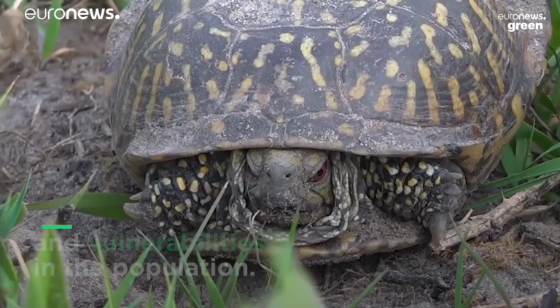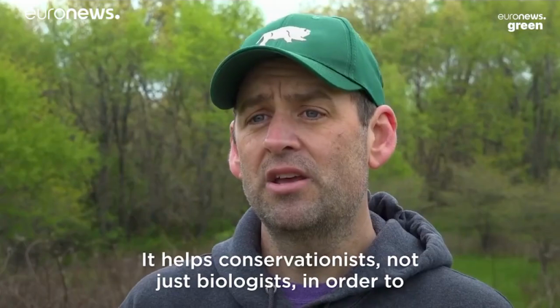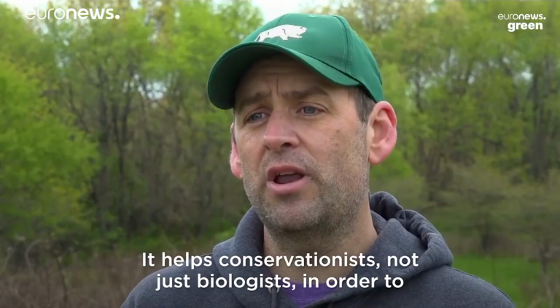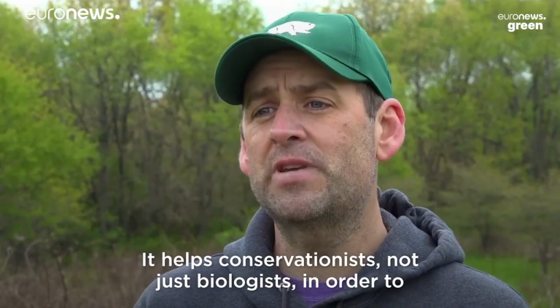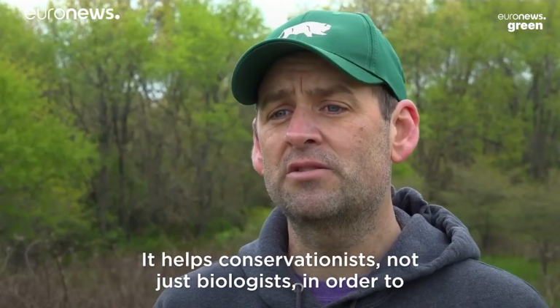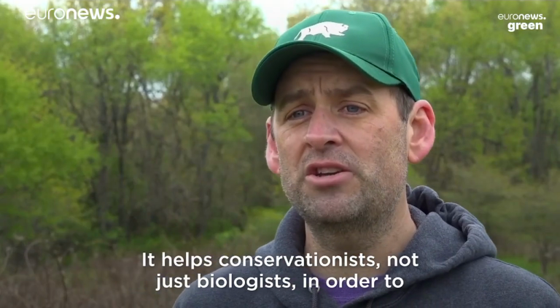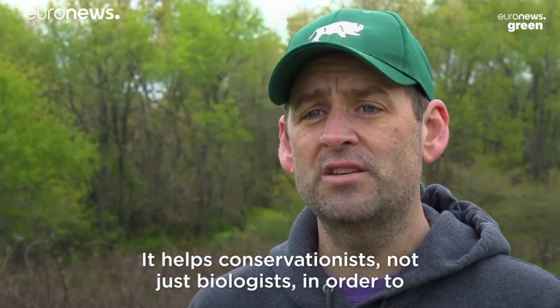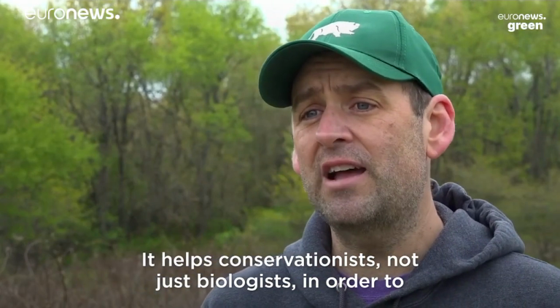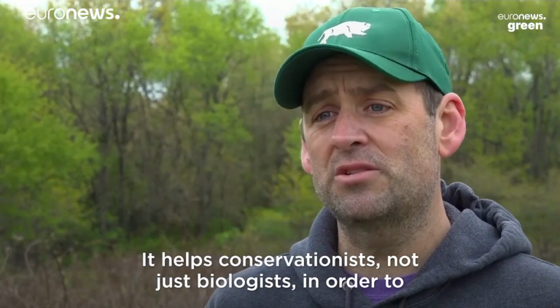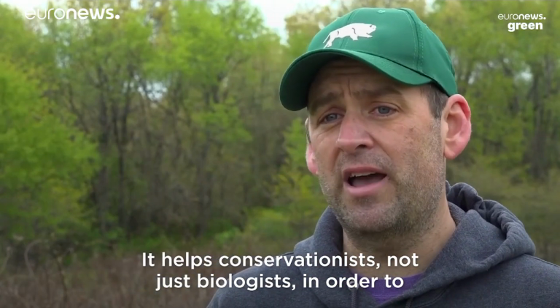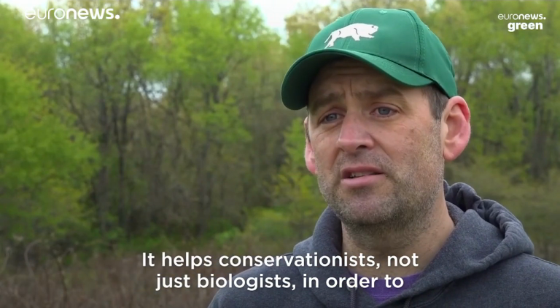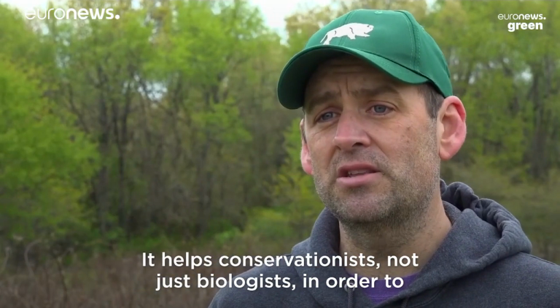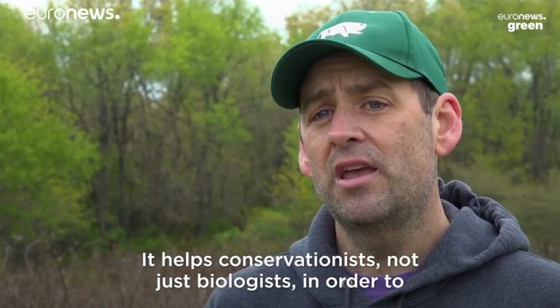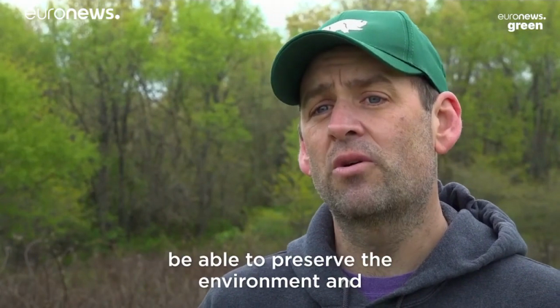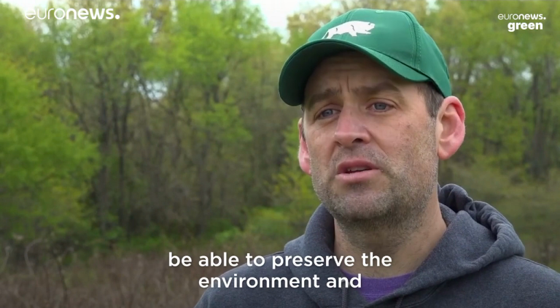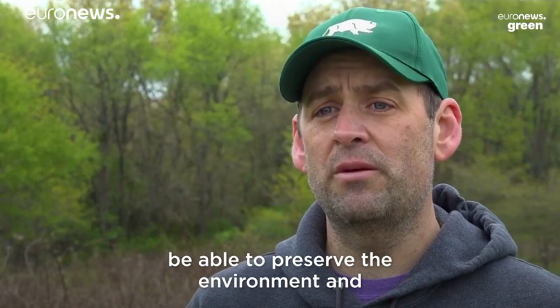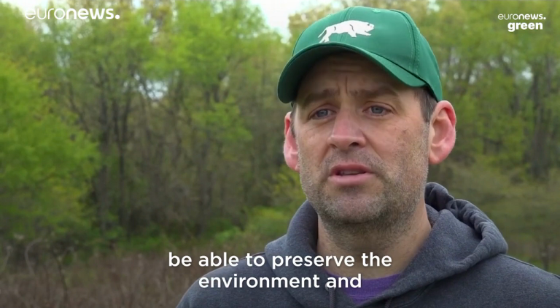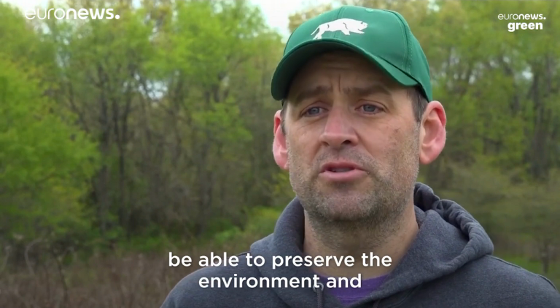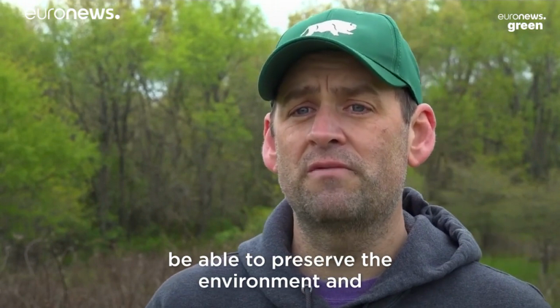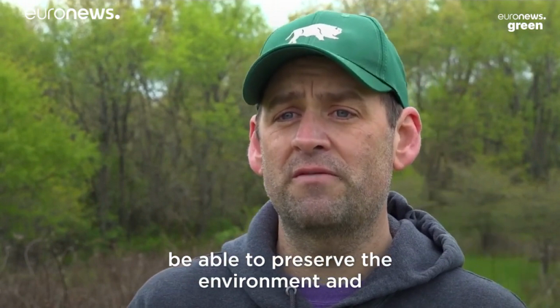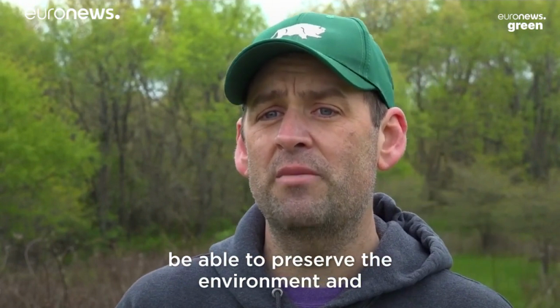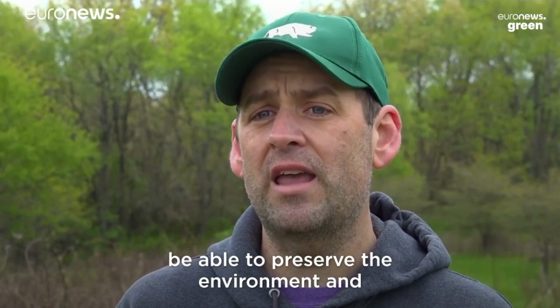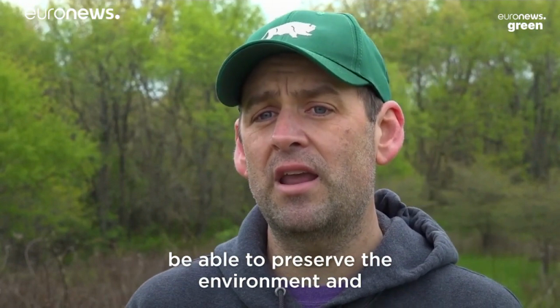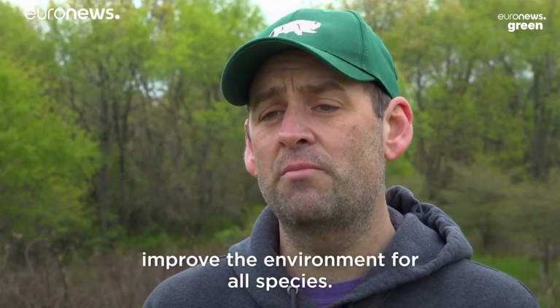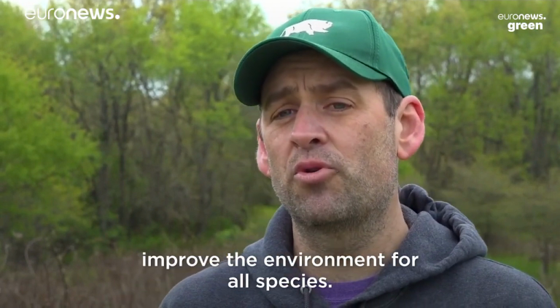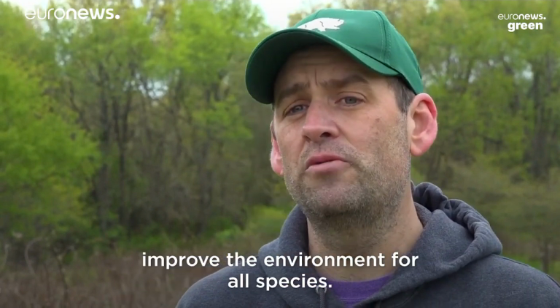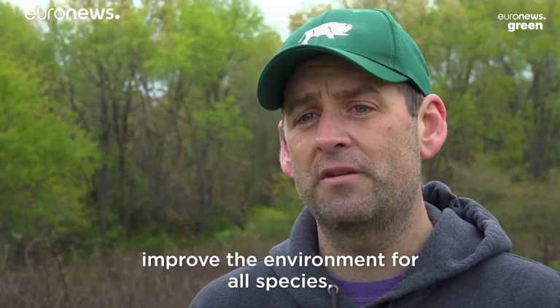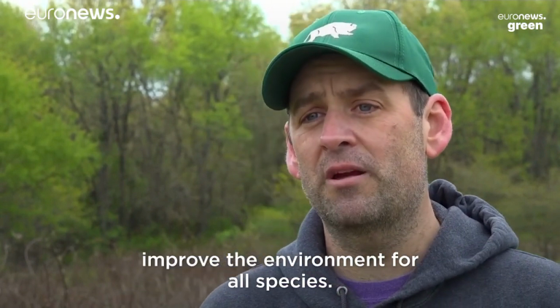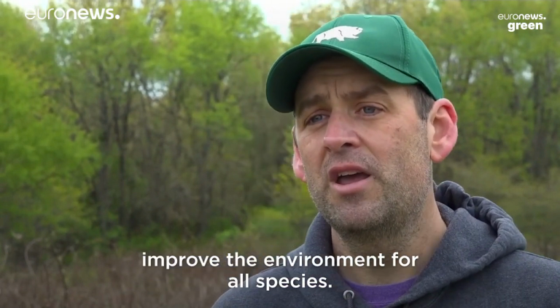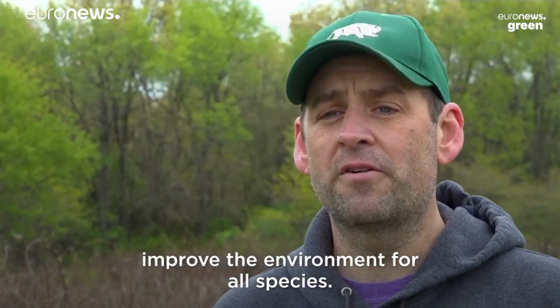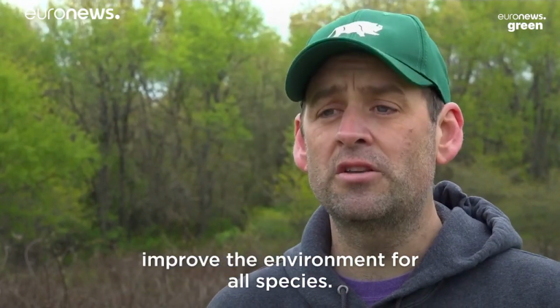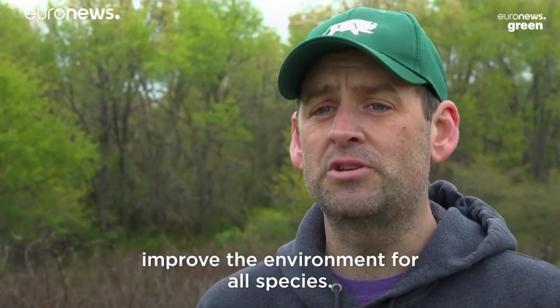So it helps conservationists, not just biologists, in order to be able to preserve the environment and improve the environment for all species.